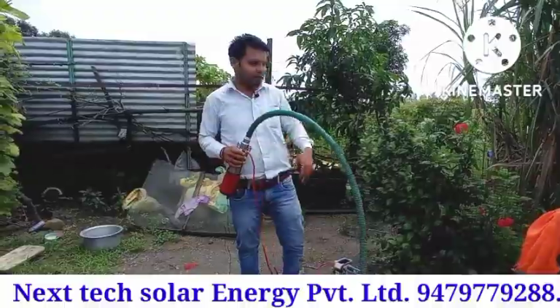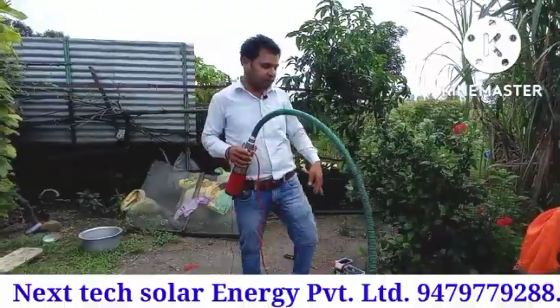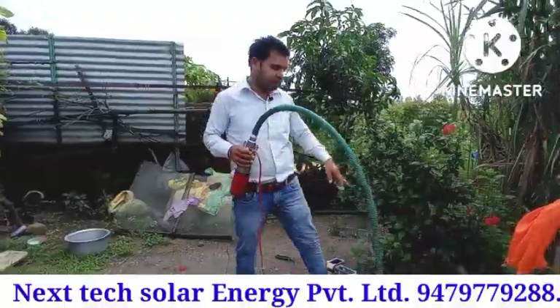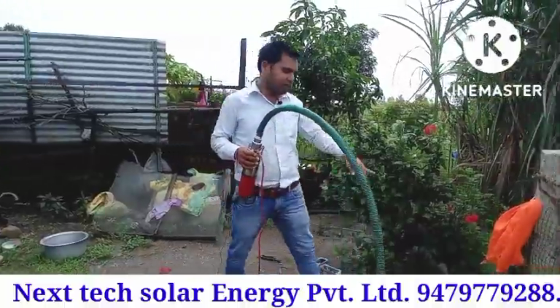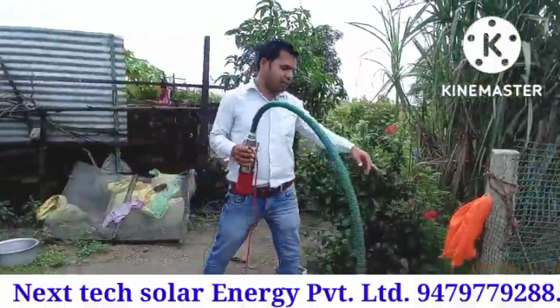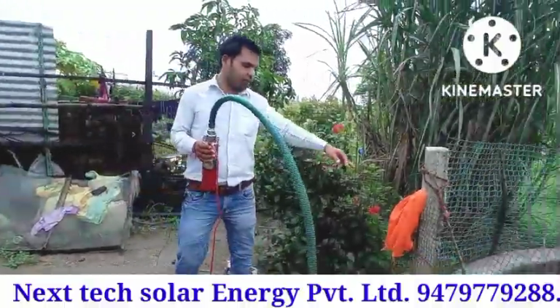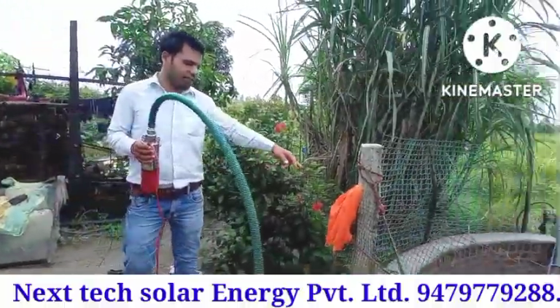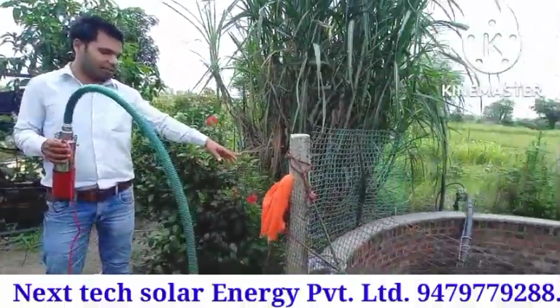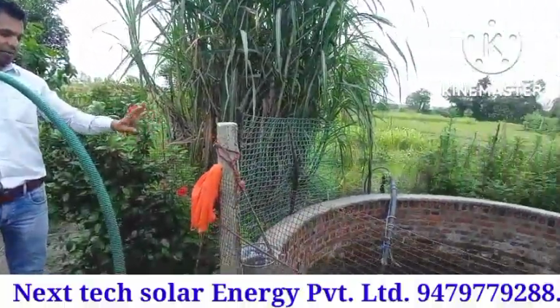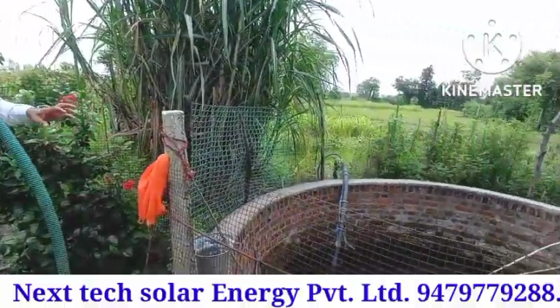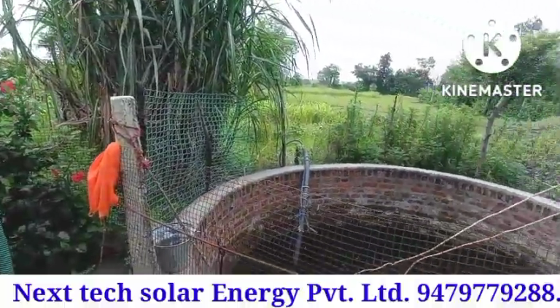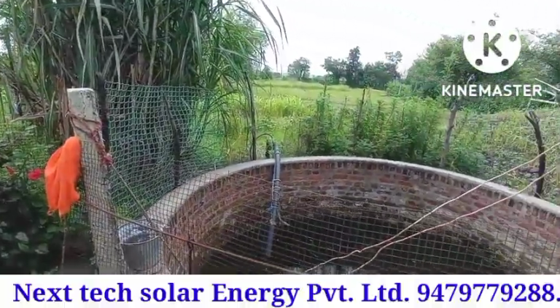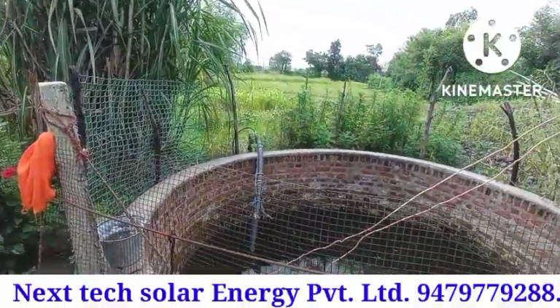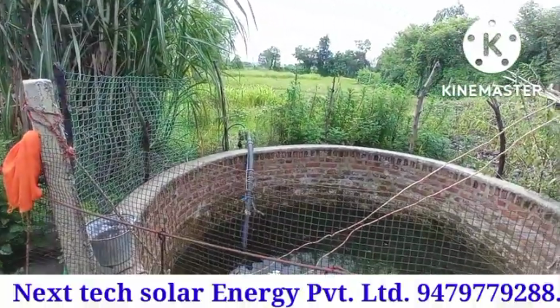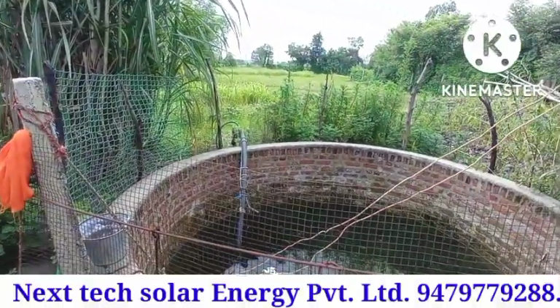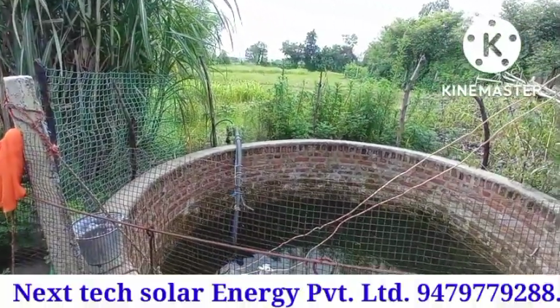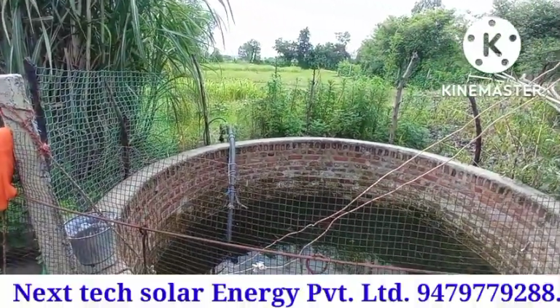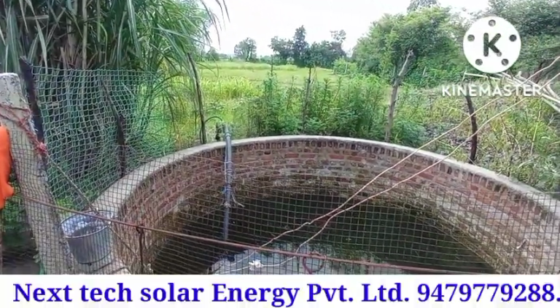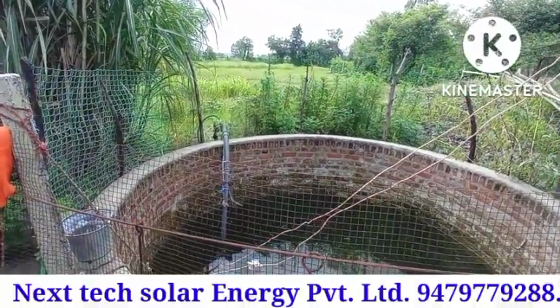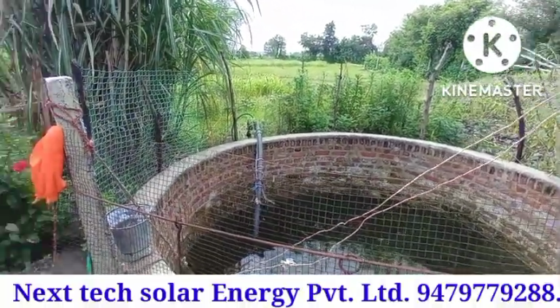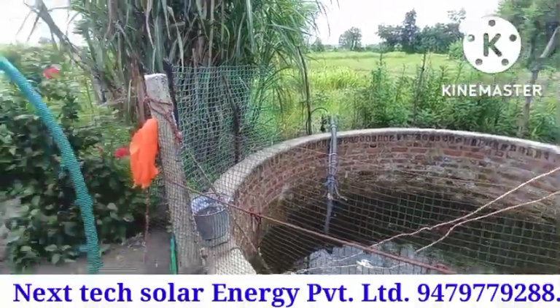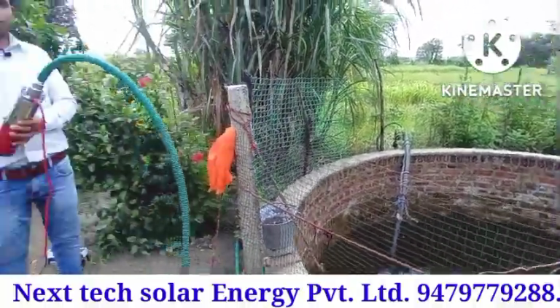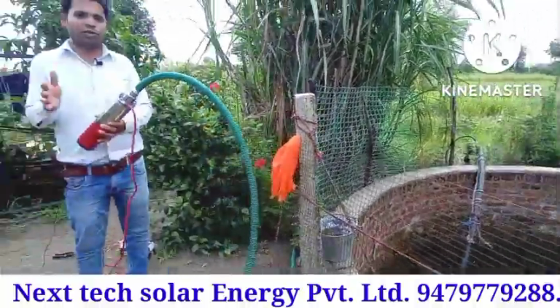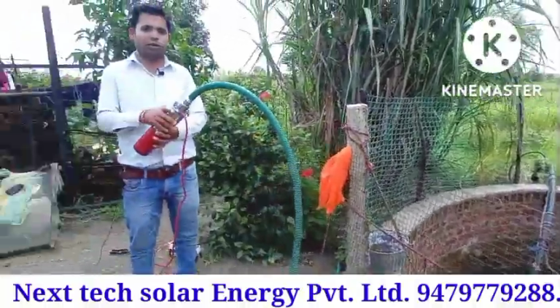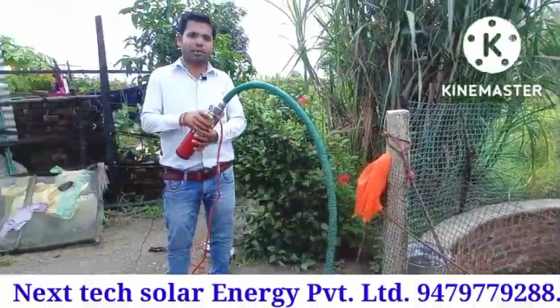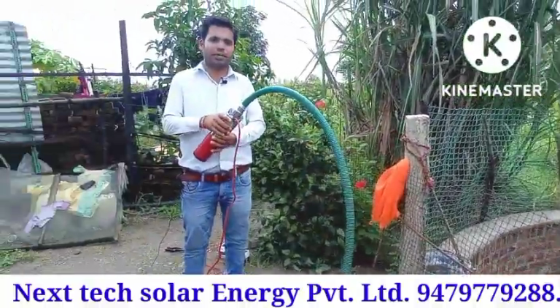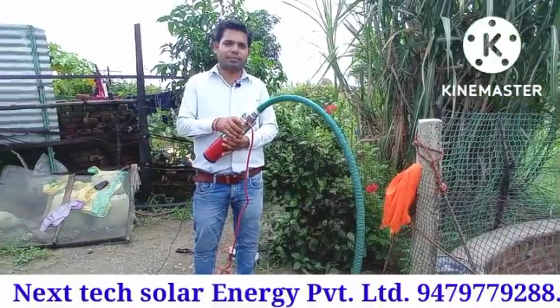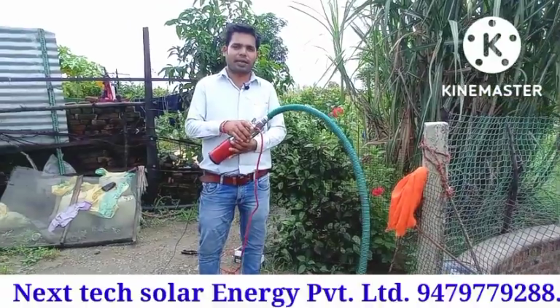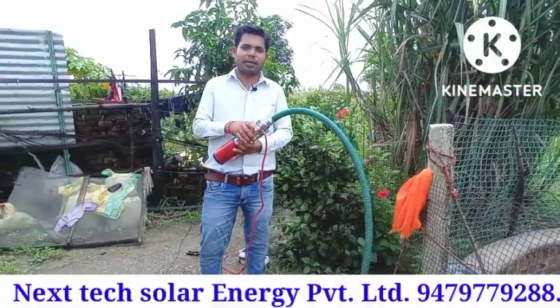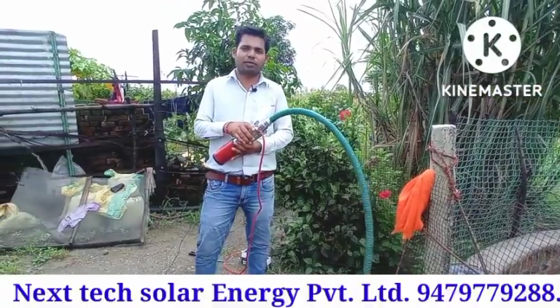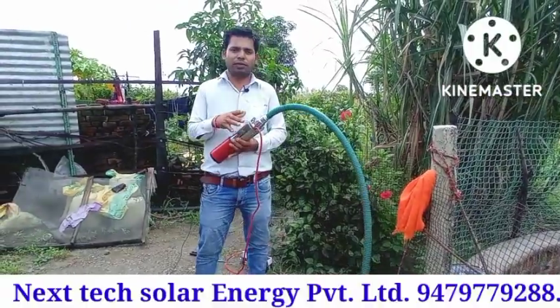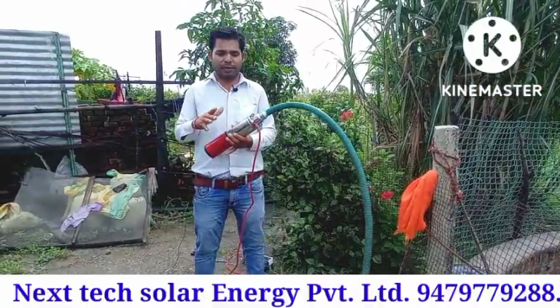Now I will show you the power of this pump. This pump operates at 120 watts.